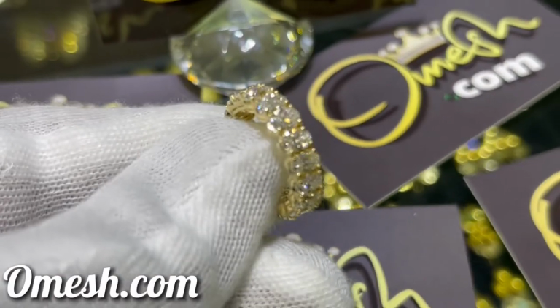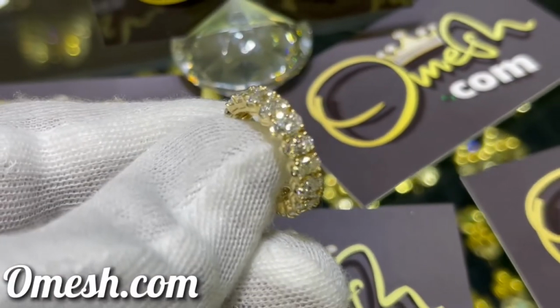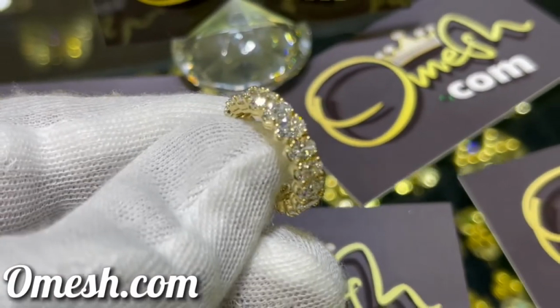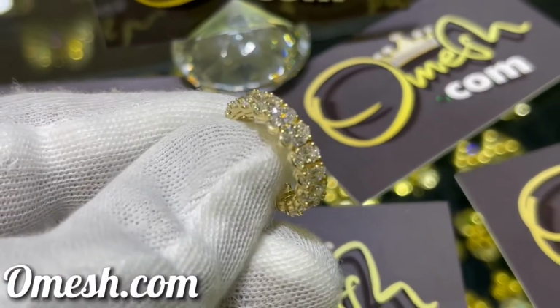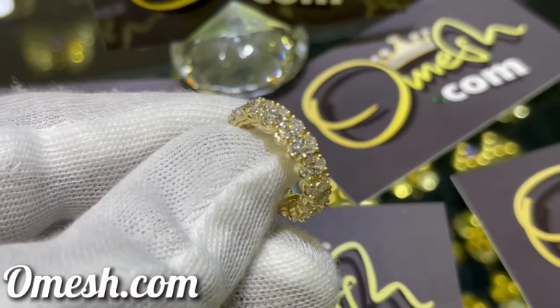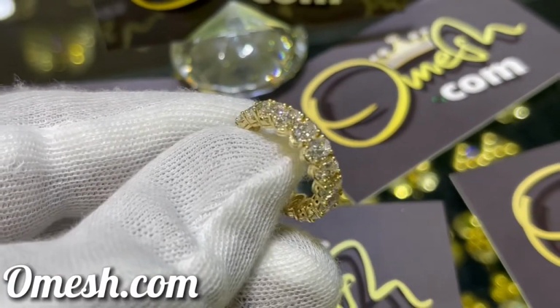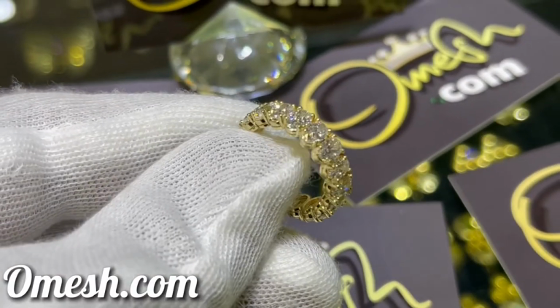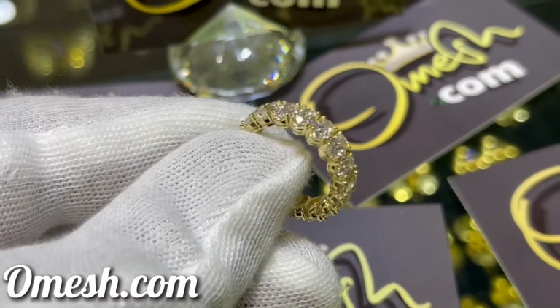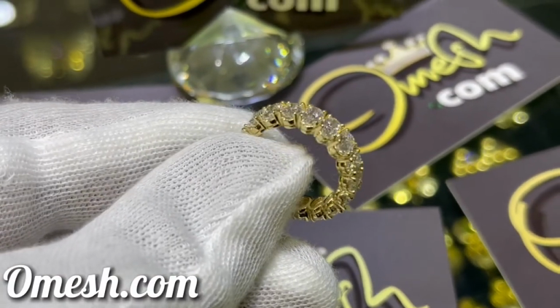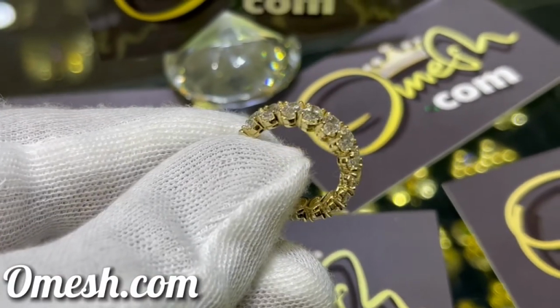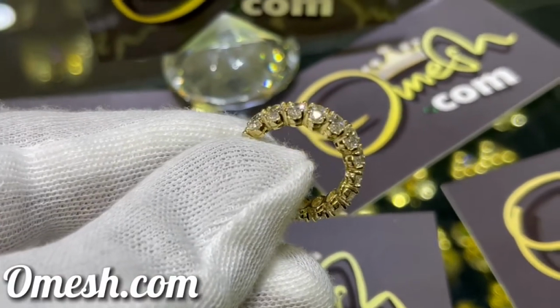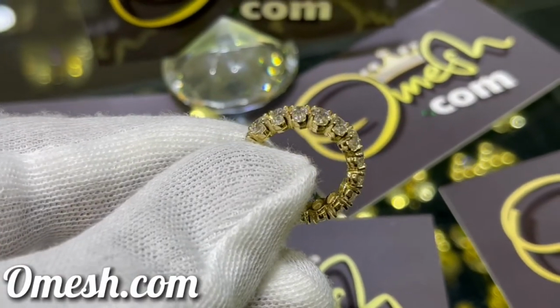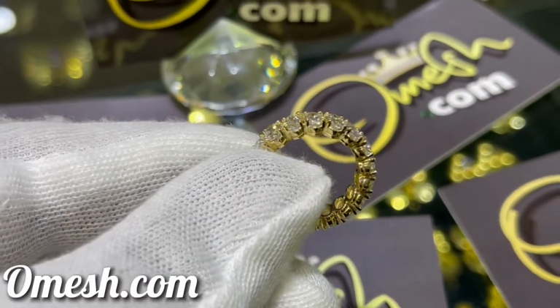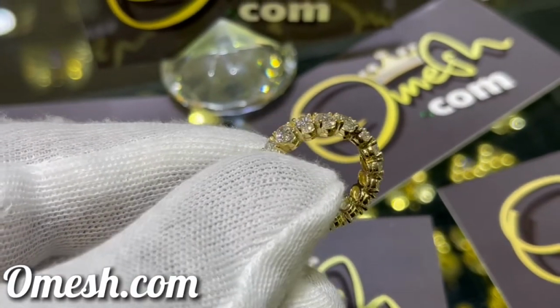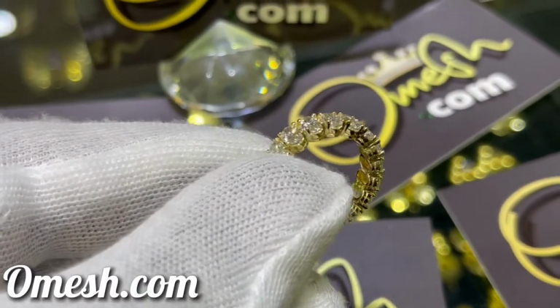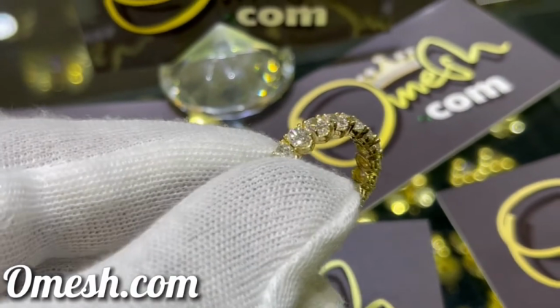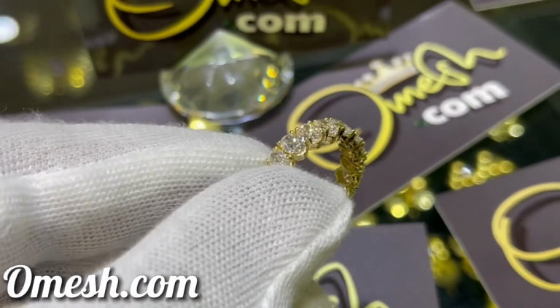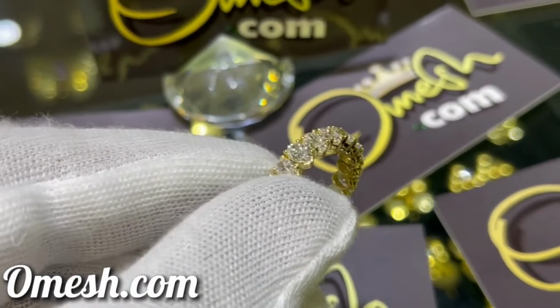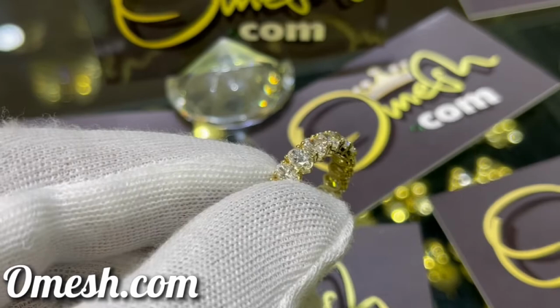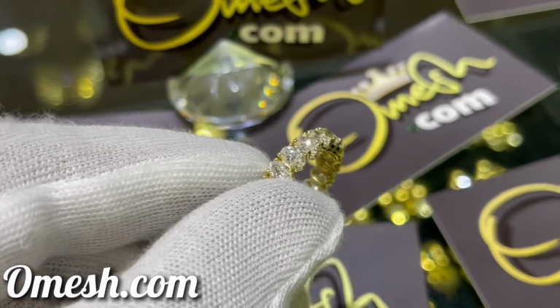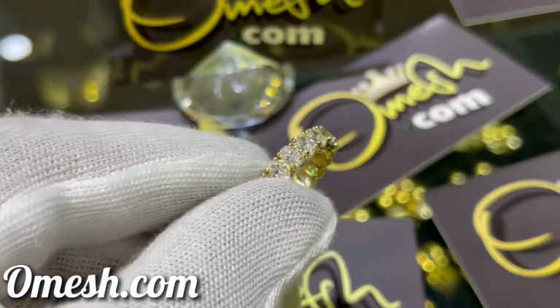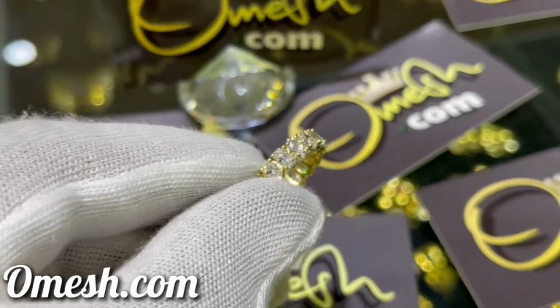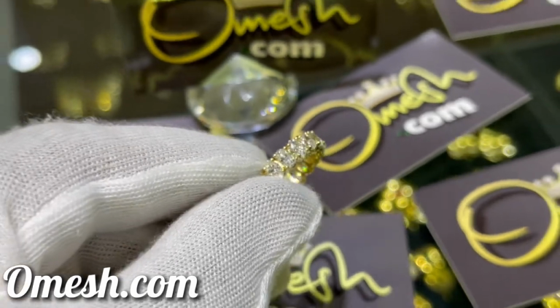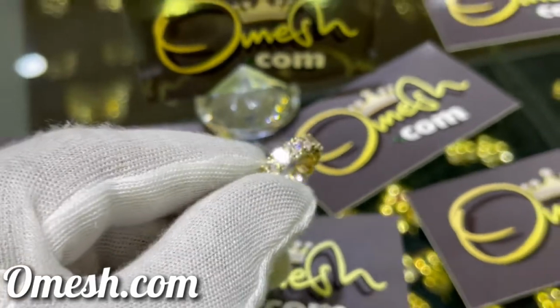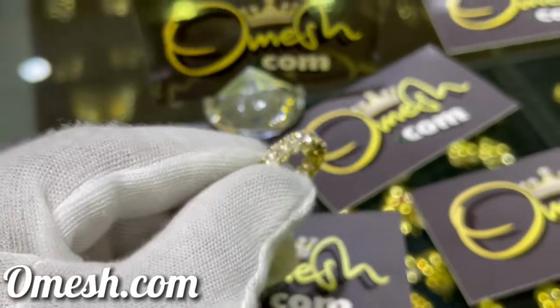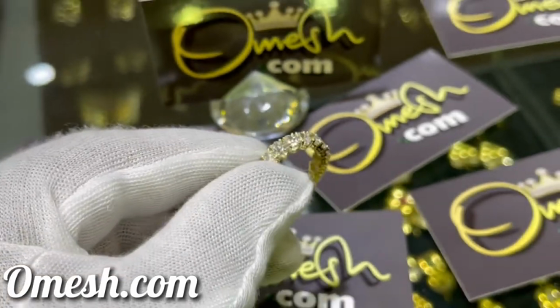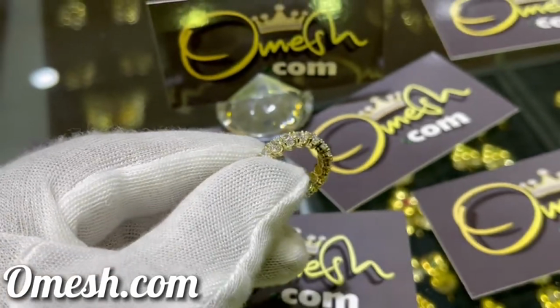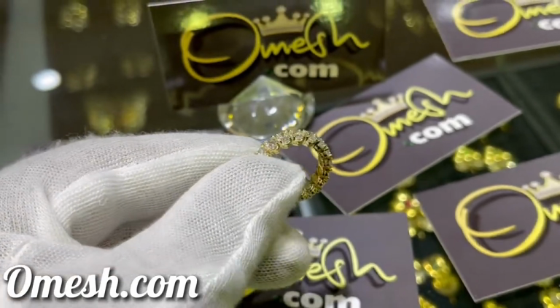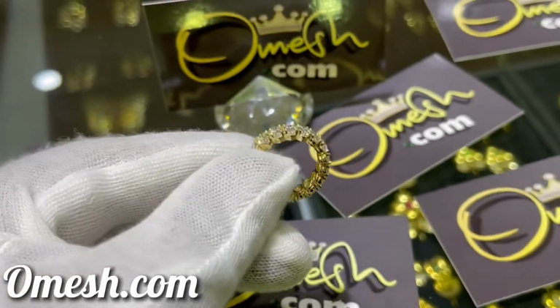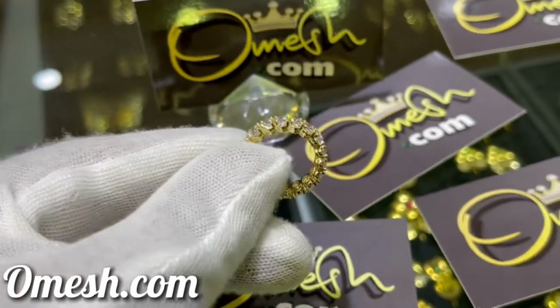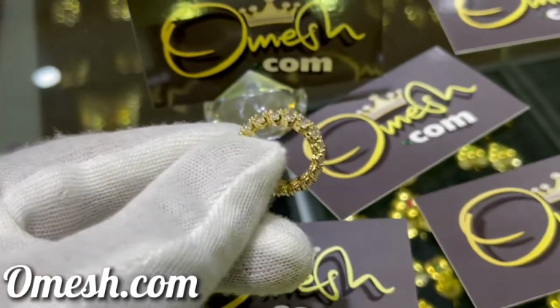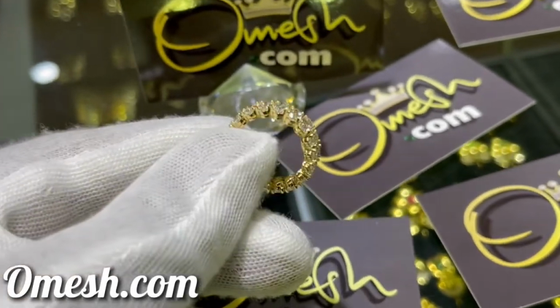We're a product of Omage Jewelry Designs, where quality comes first.